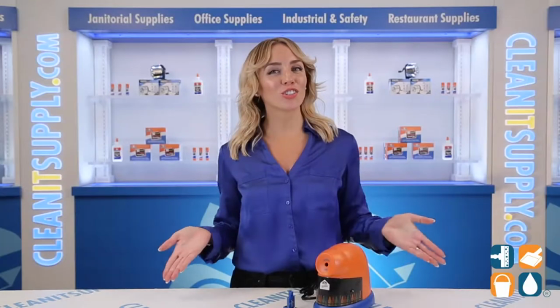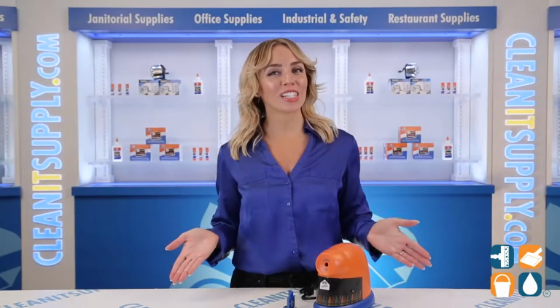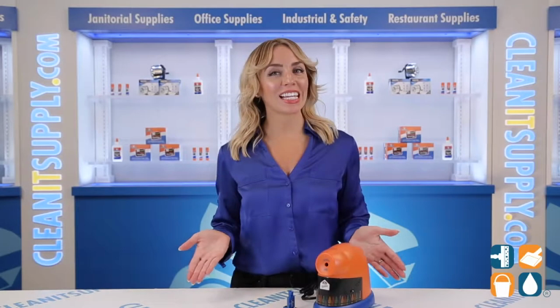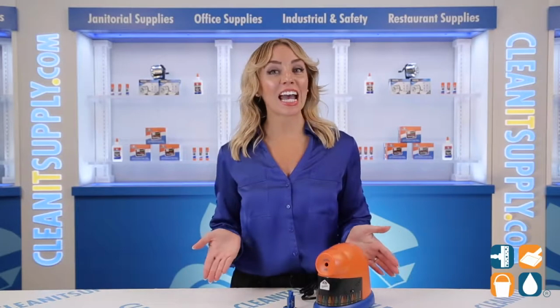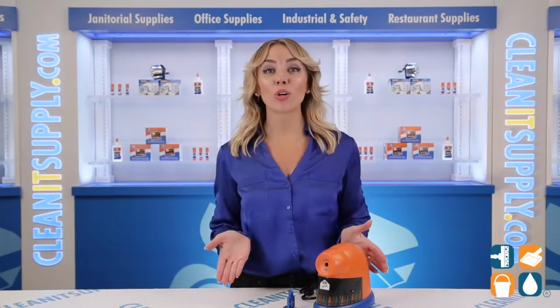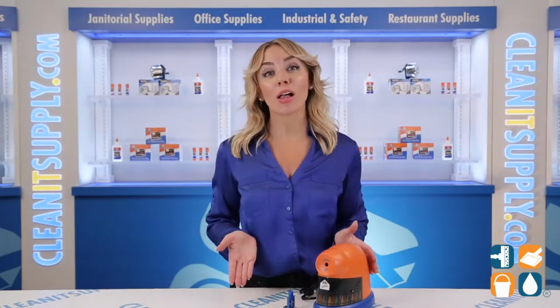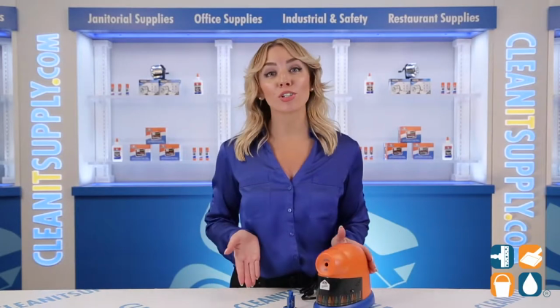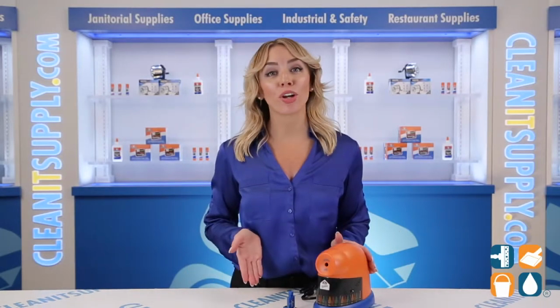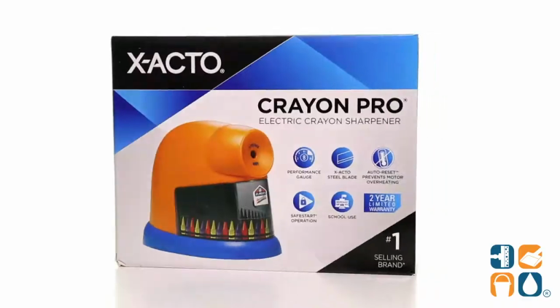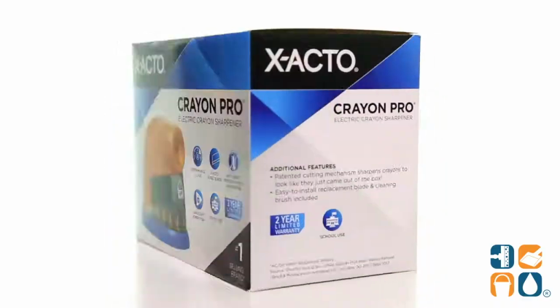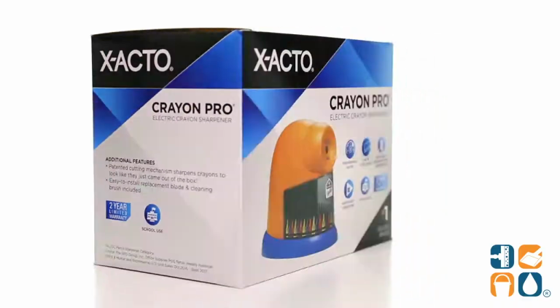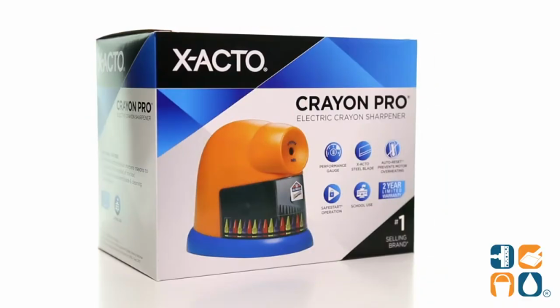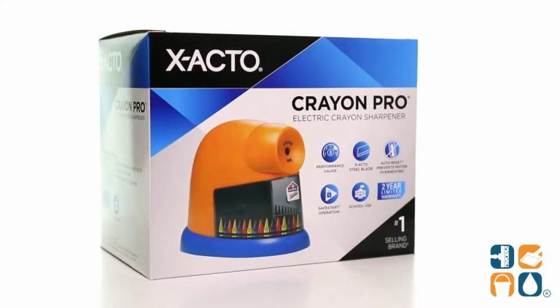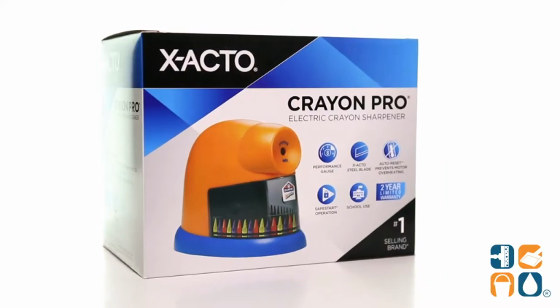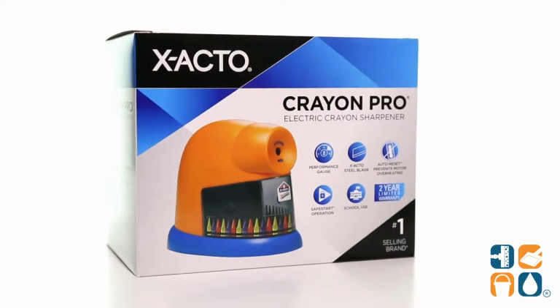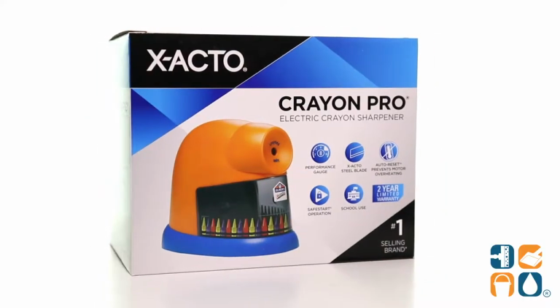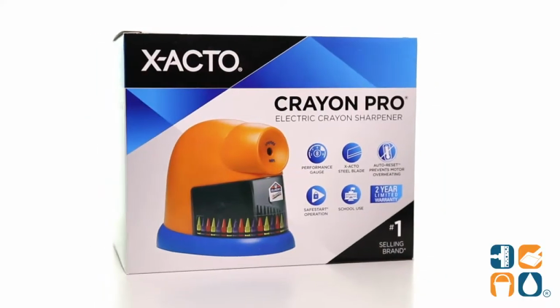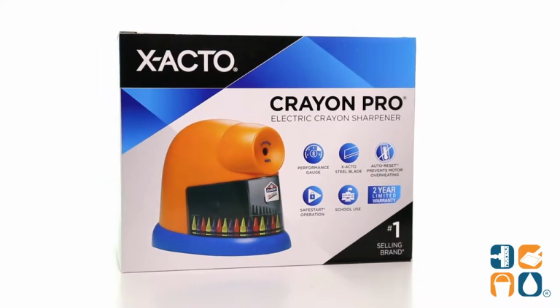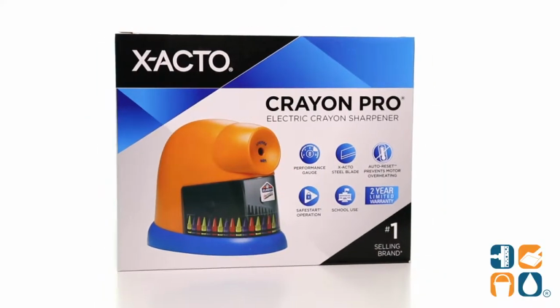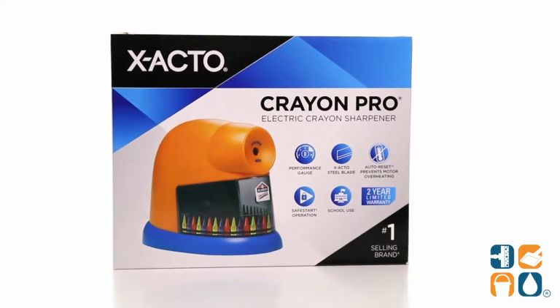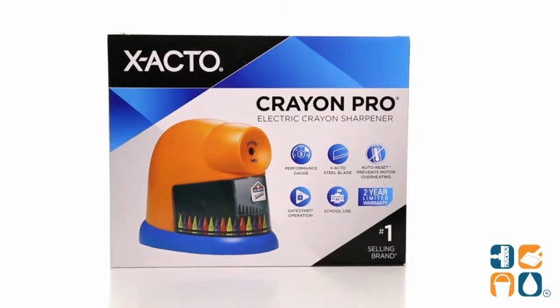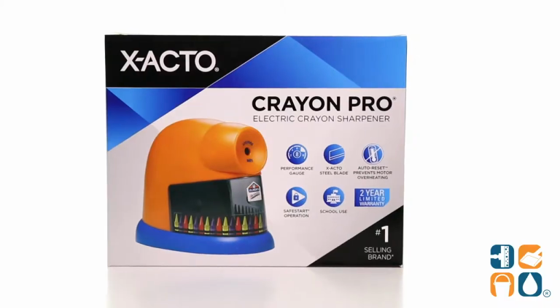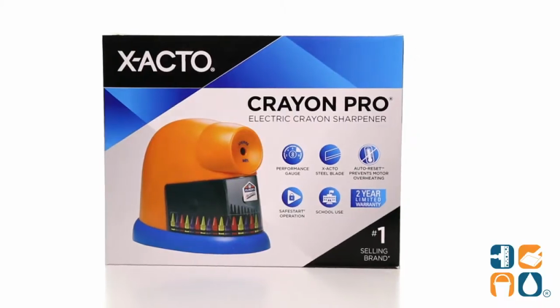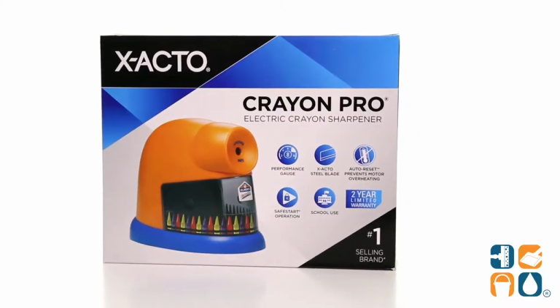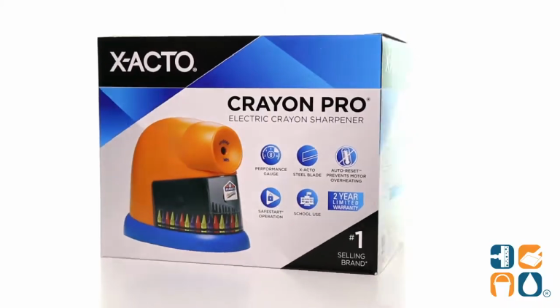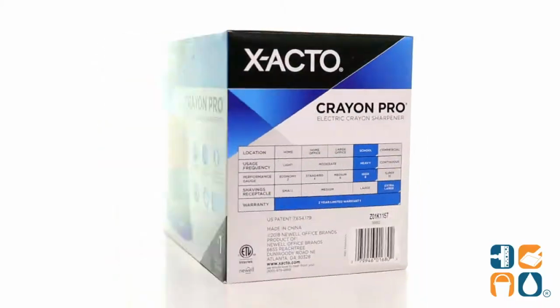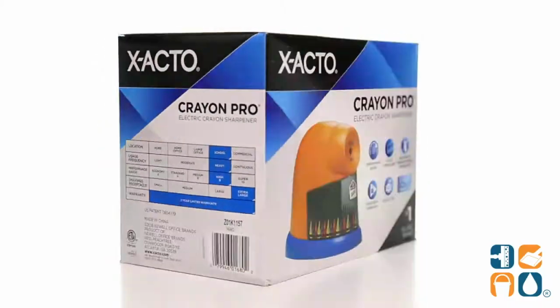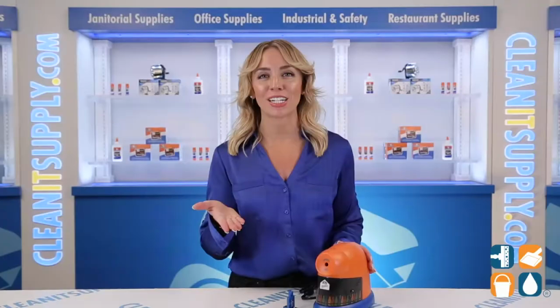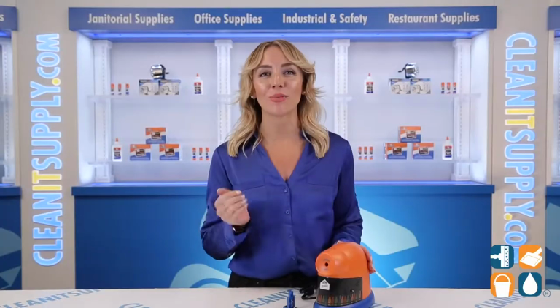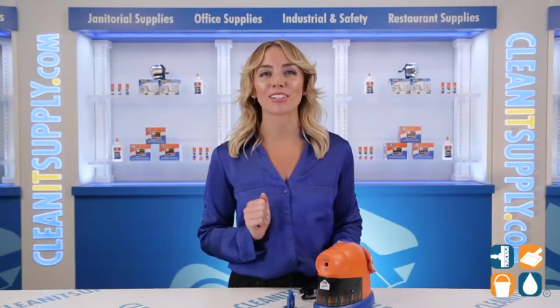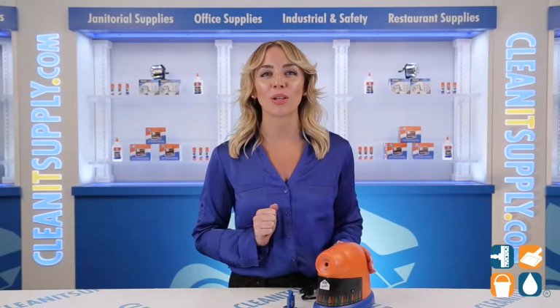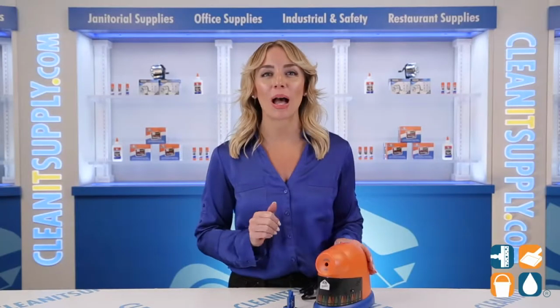Introducing the X-Acto Elmer's Crayon Pro Electric Crayon Sharpener with Replaceable Blade, Detail Product Breakdown — let me tell you what it's all about.